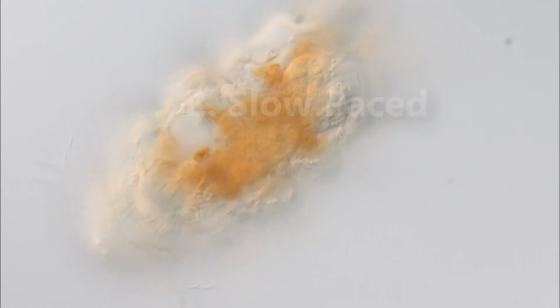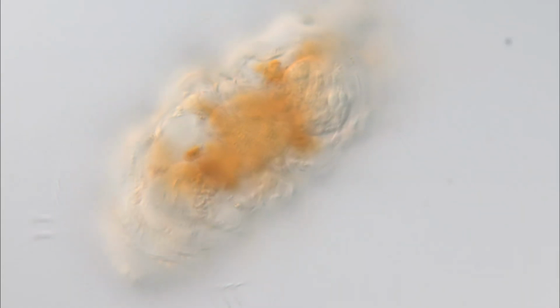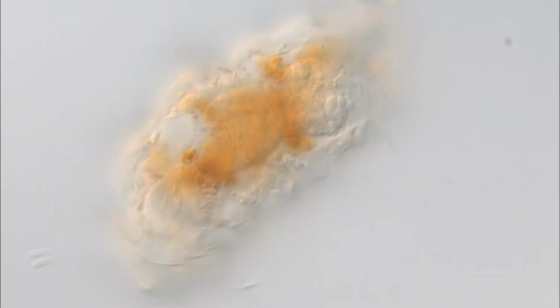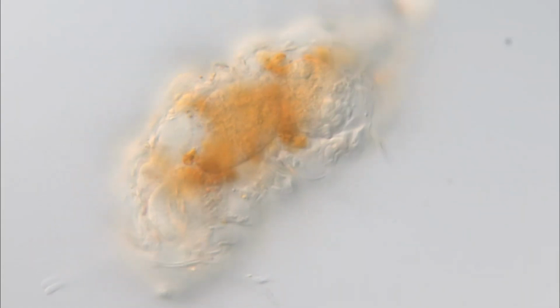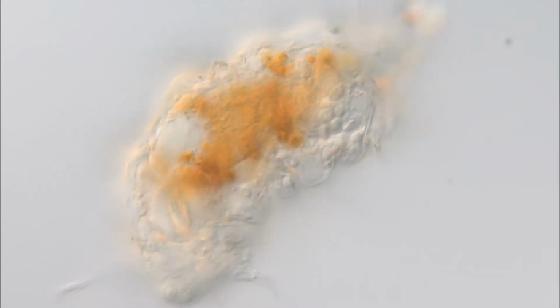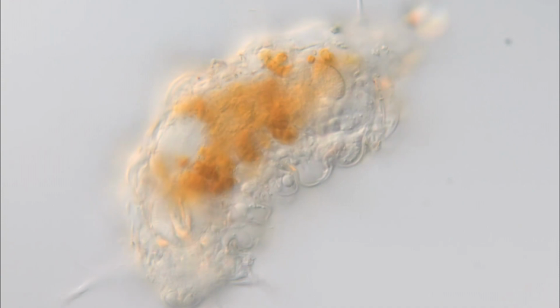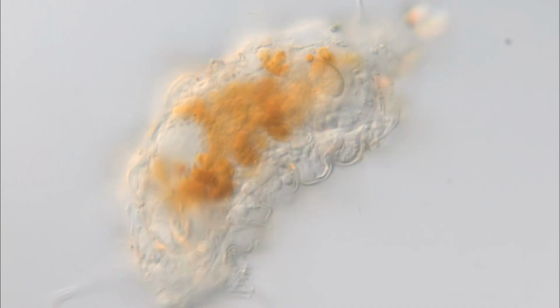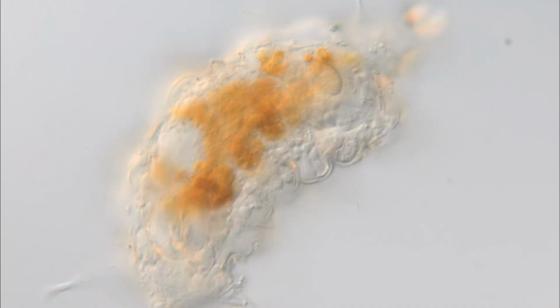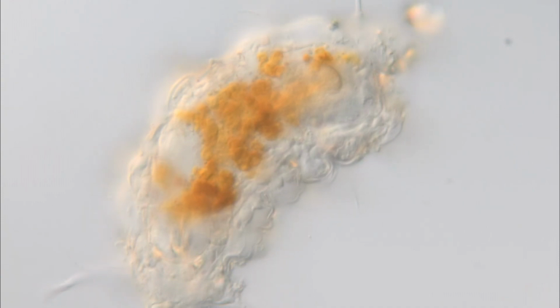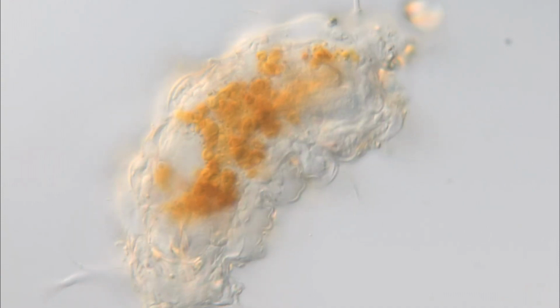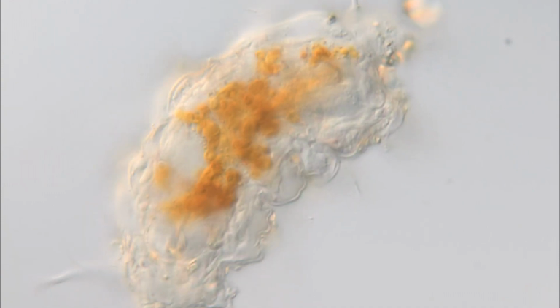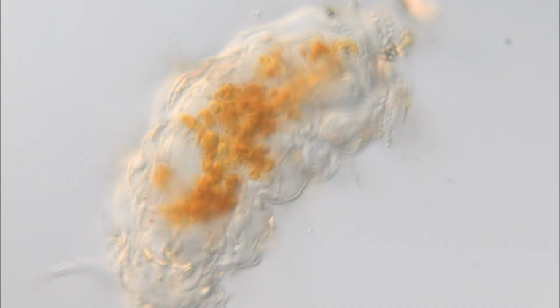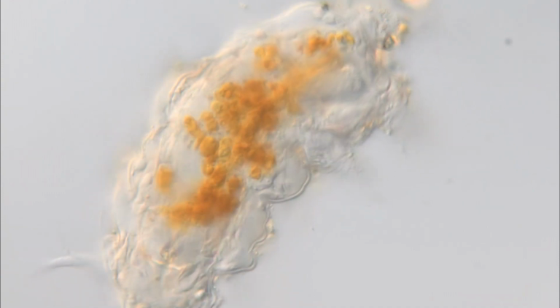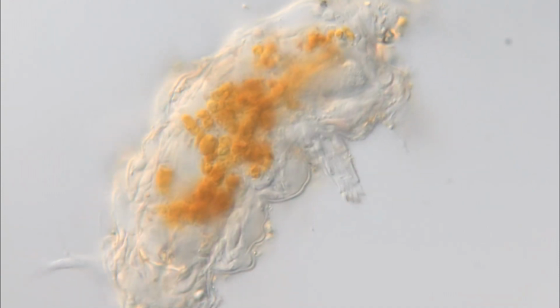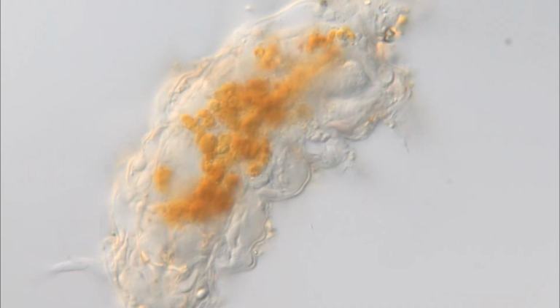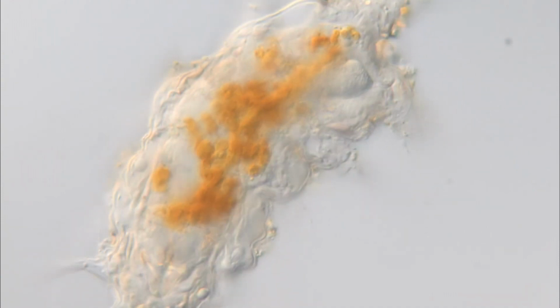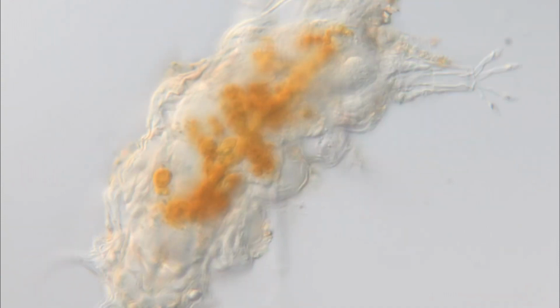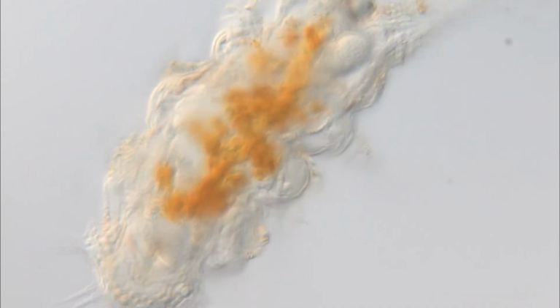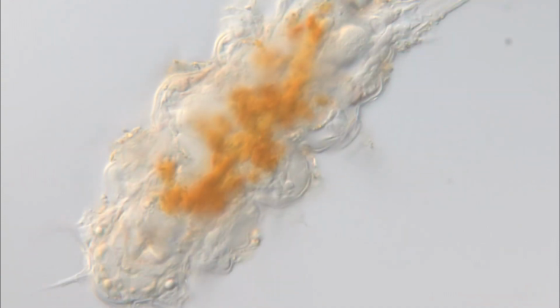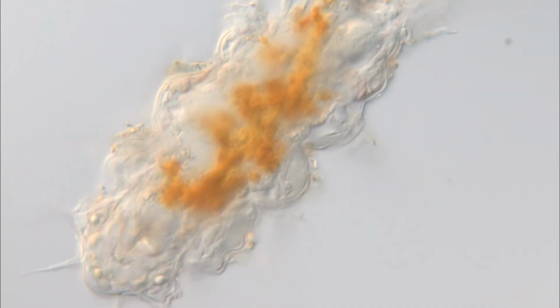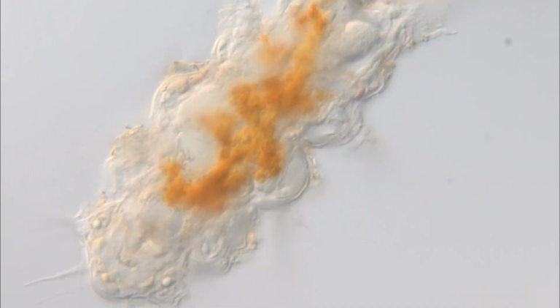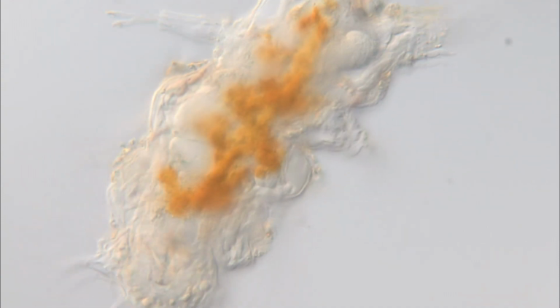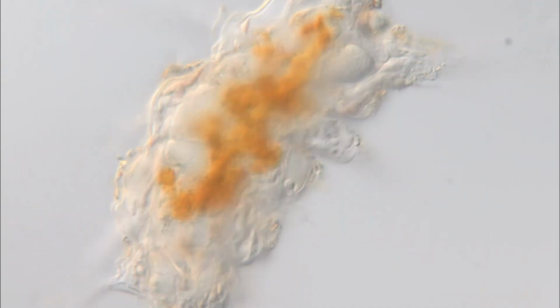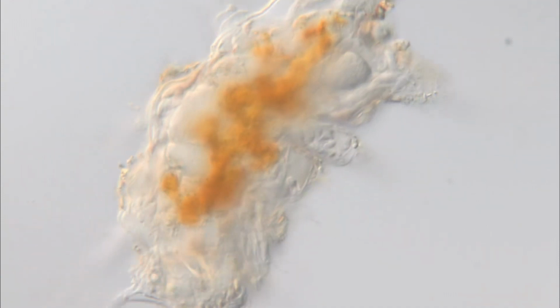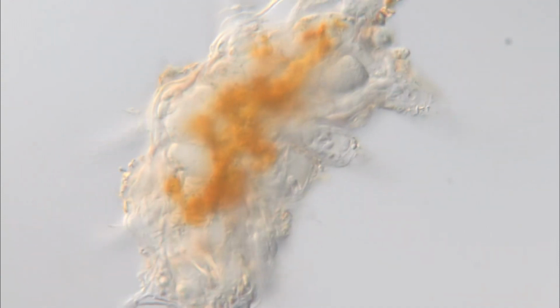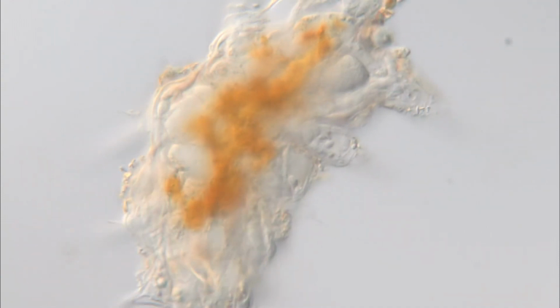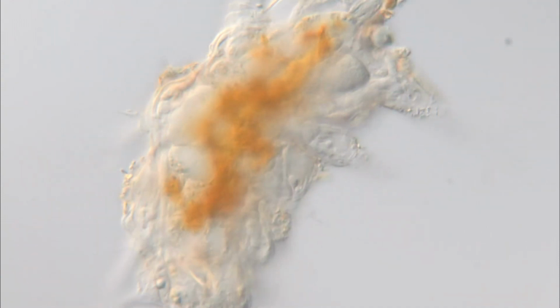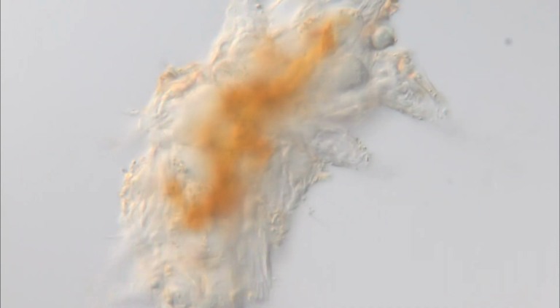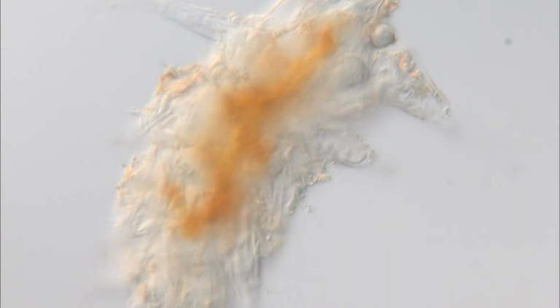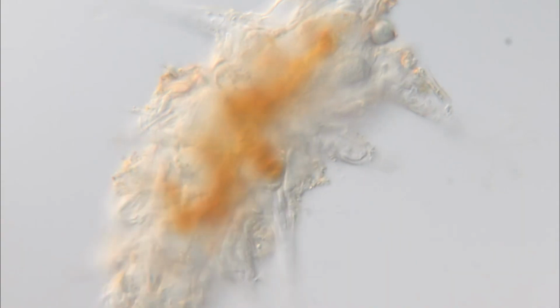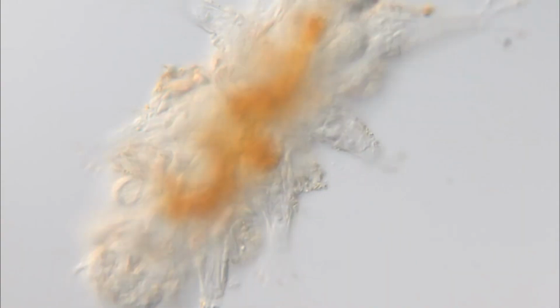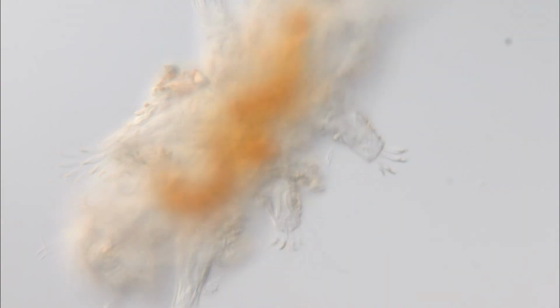The name tardigrade, which was applied to the animals a few years later, means slow stepper or slow paced.